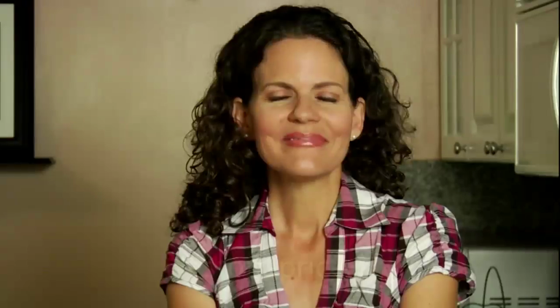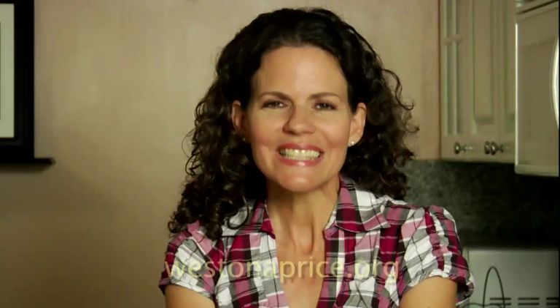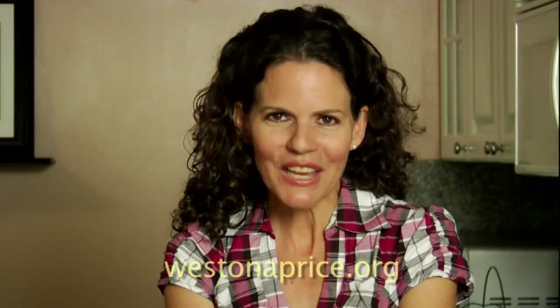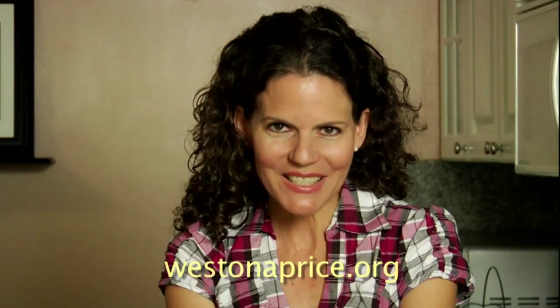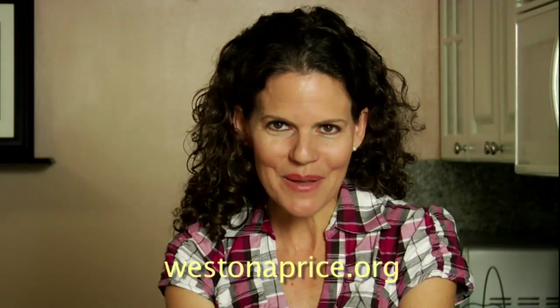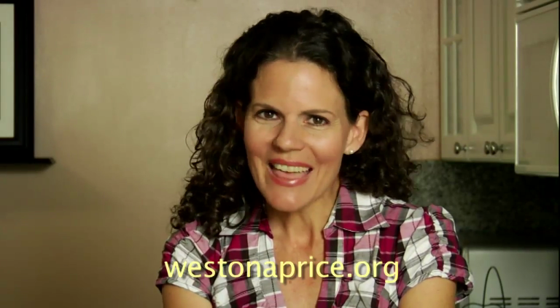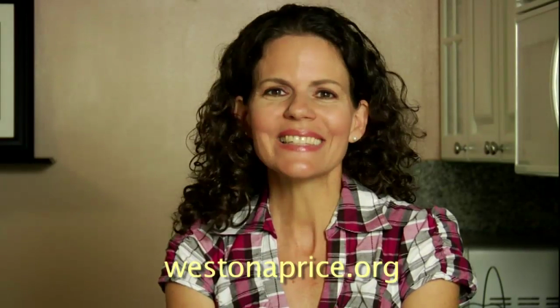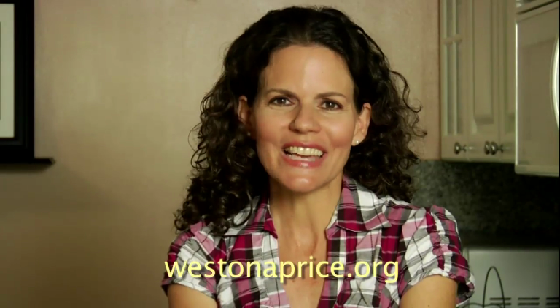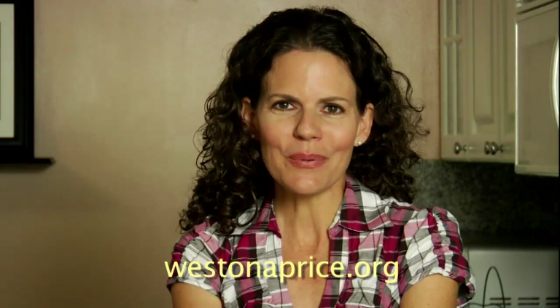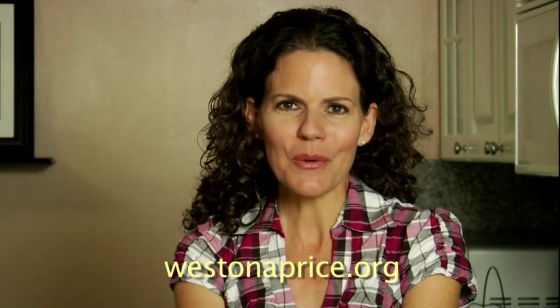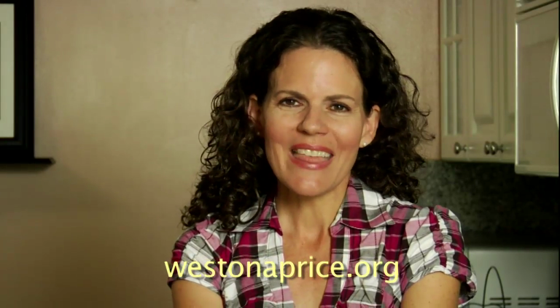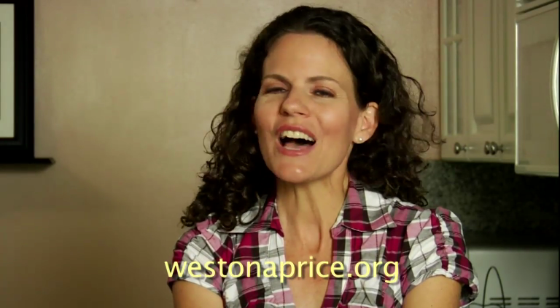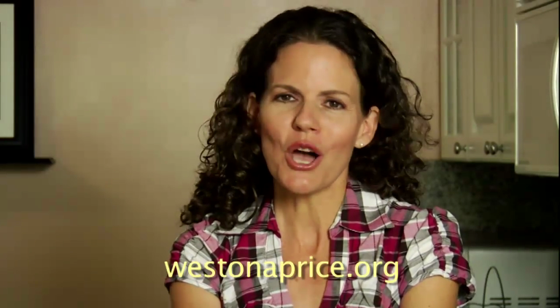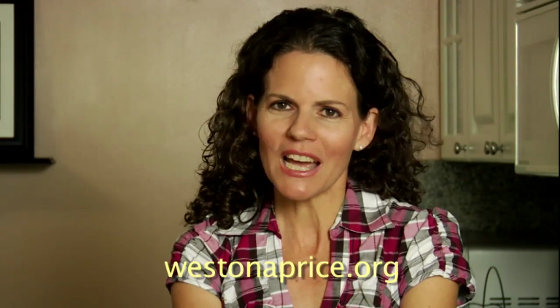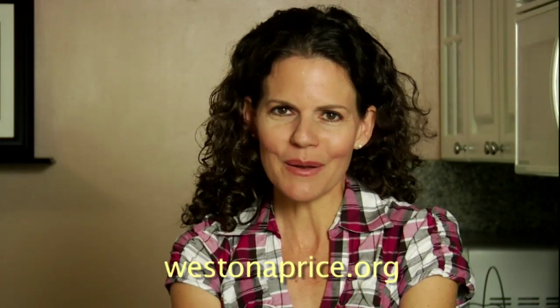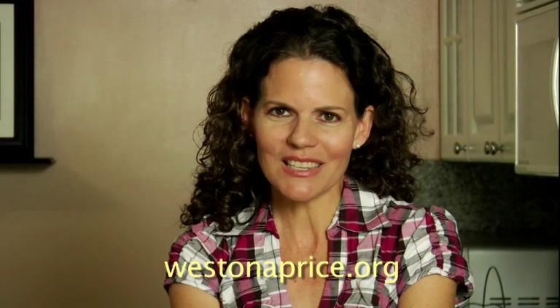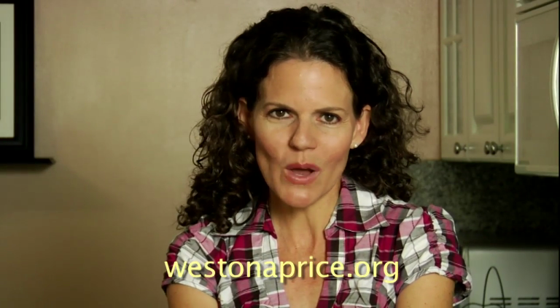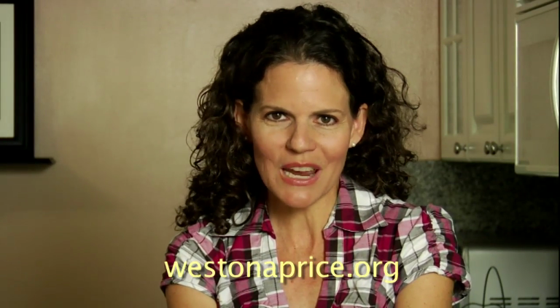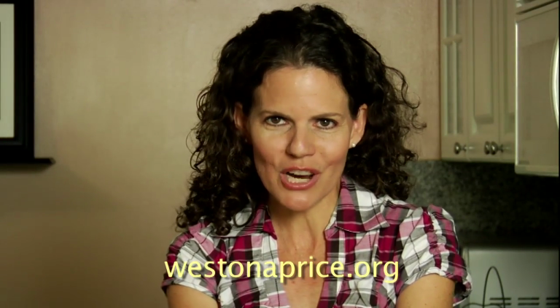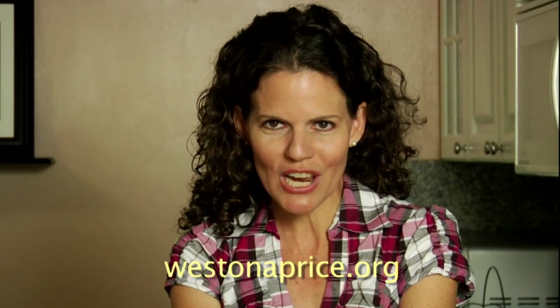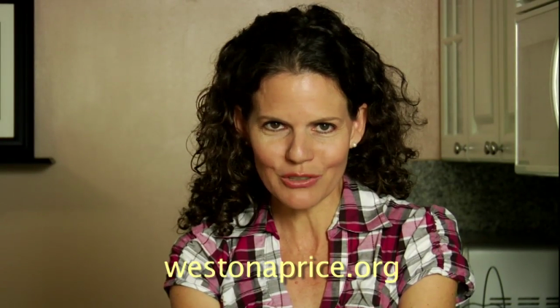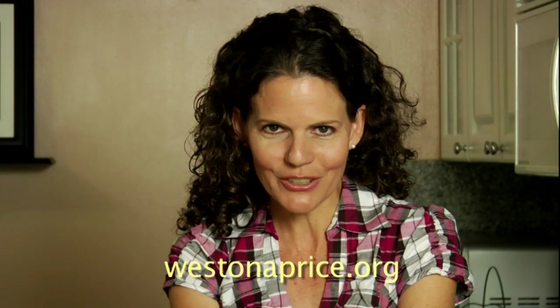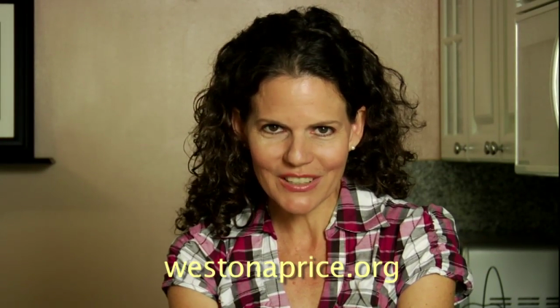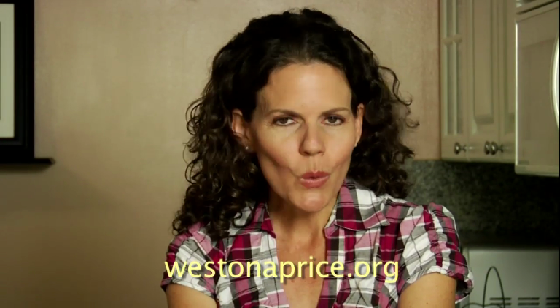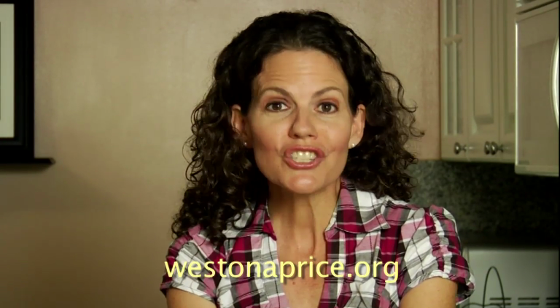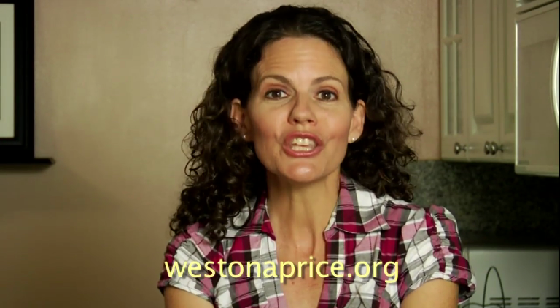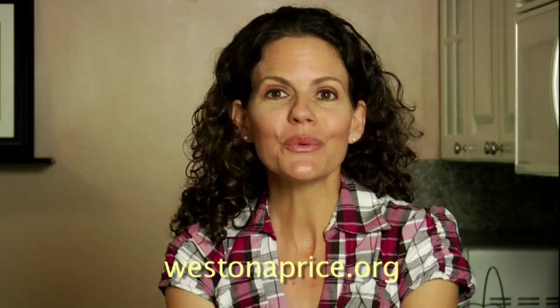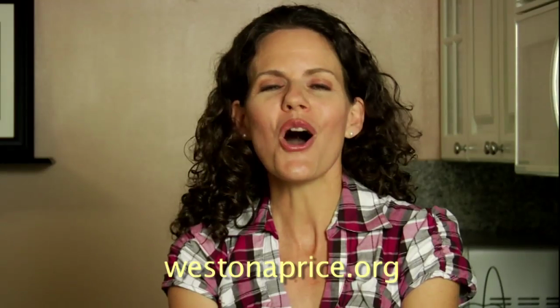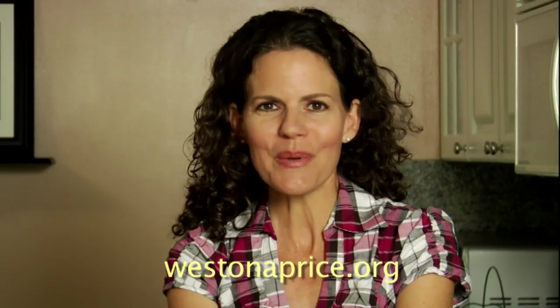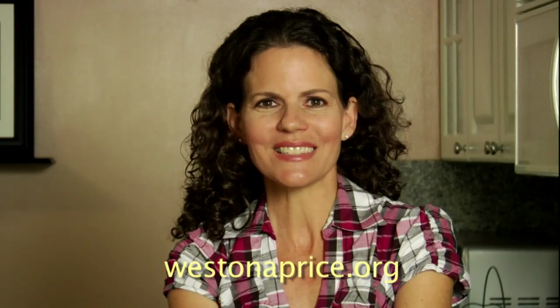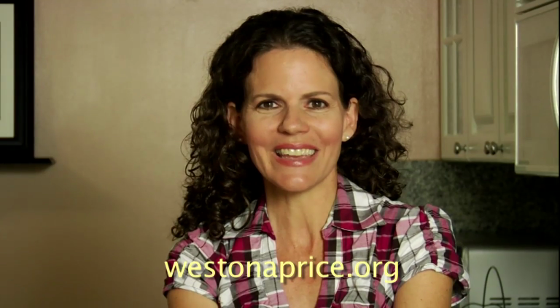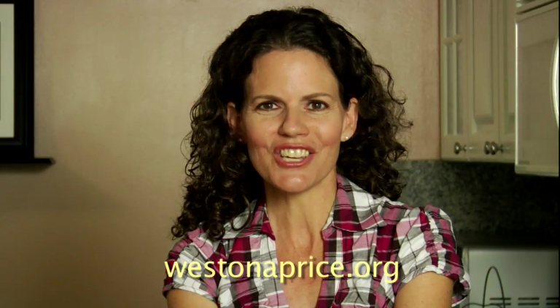Until next time, this is Sarah Pope, the Healthy Home Economist and Weston A. Price Chapter Leader, wishing you all the best in the kitchen.